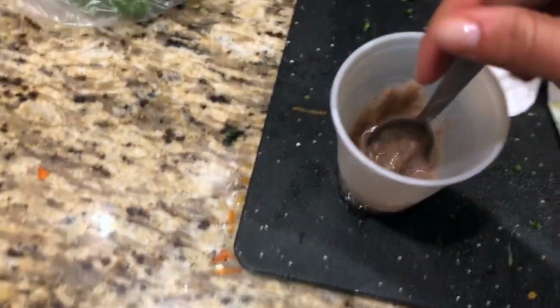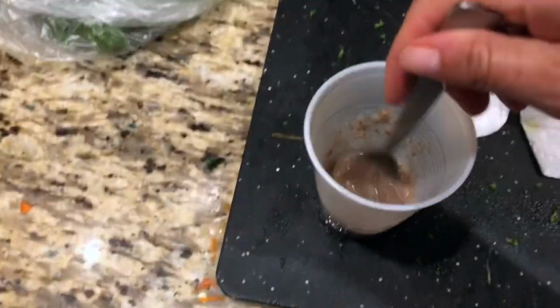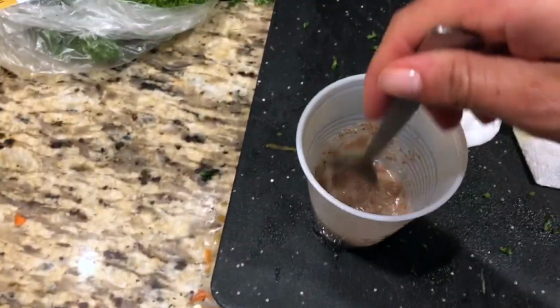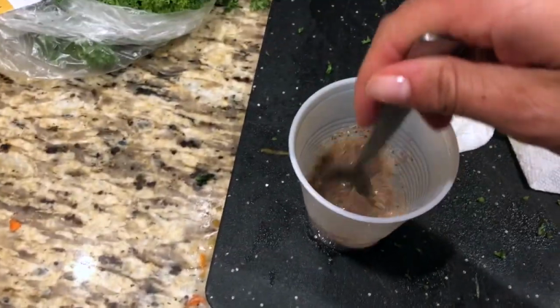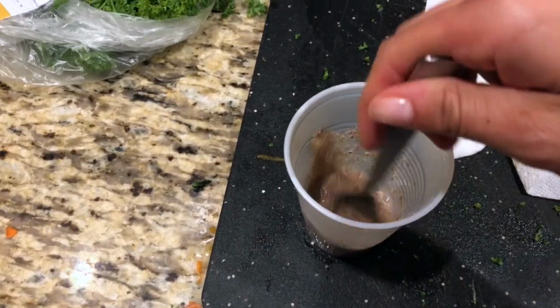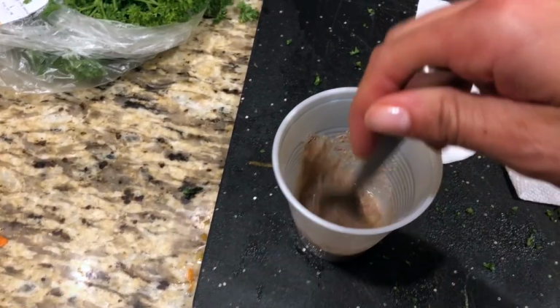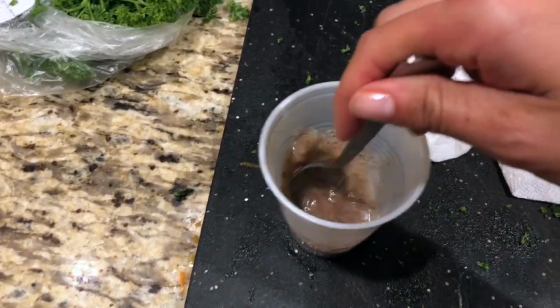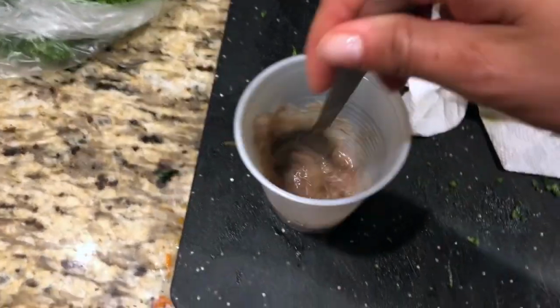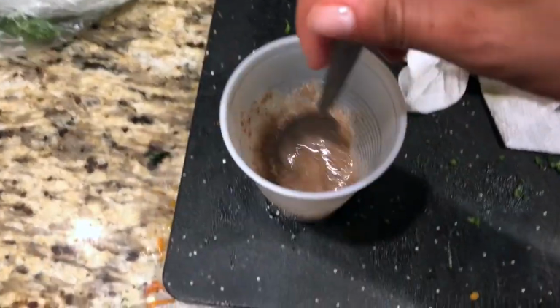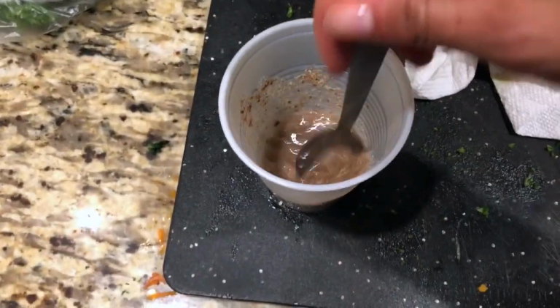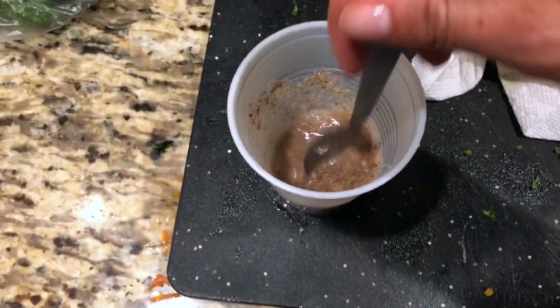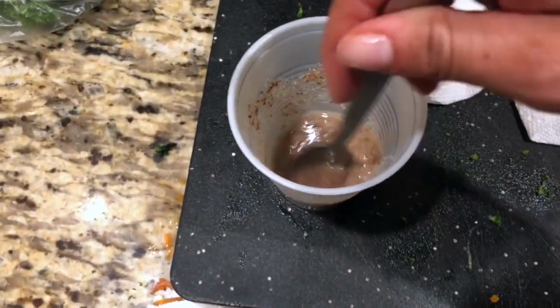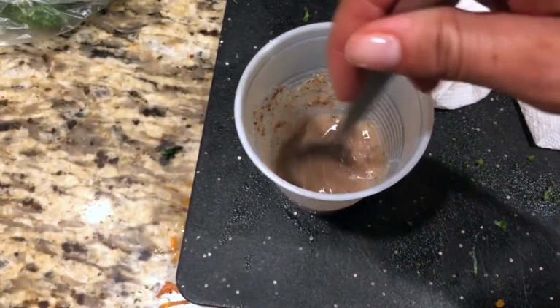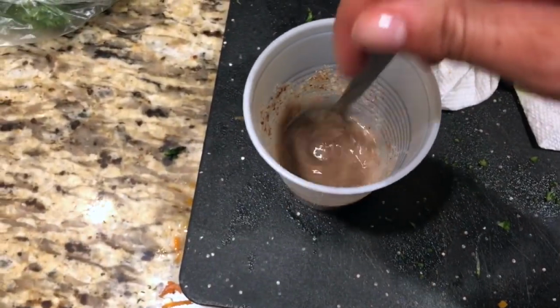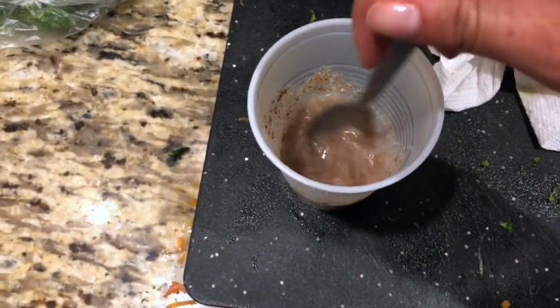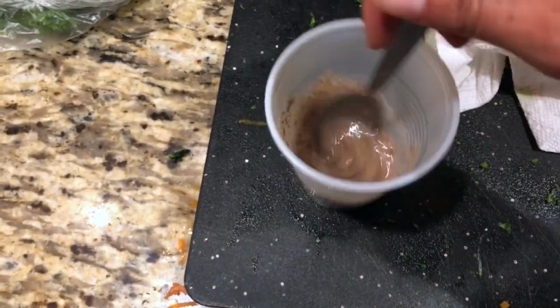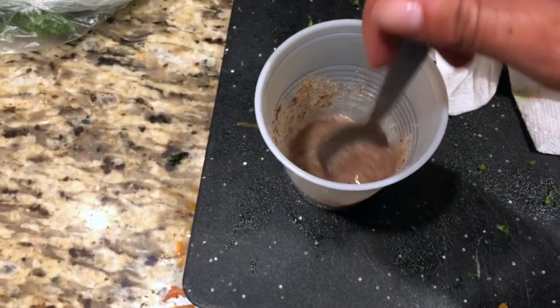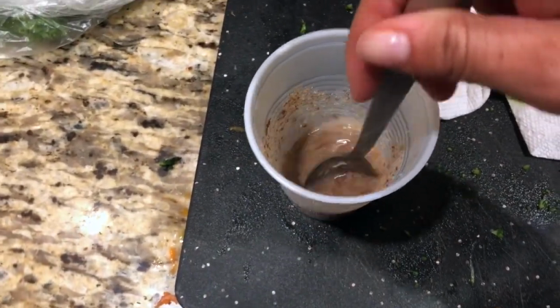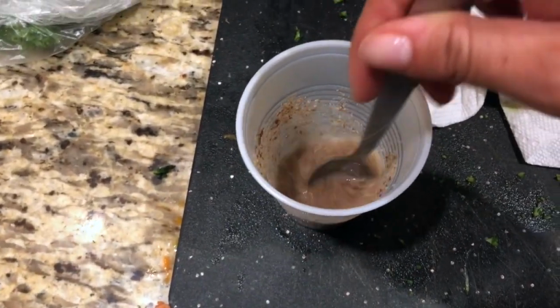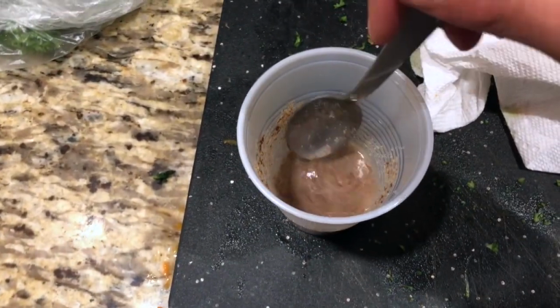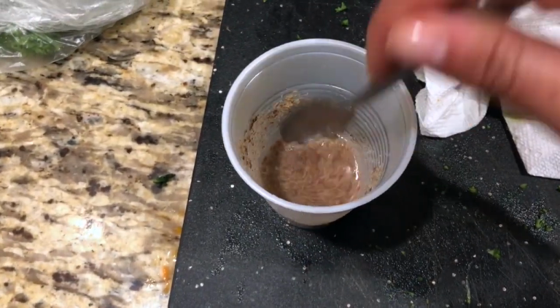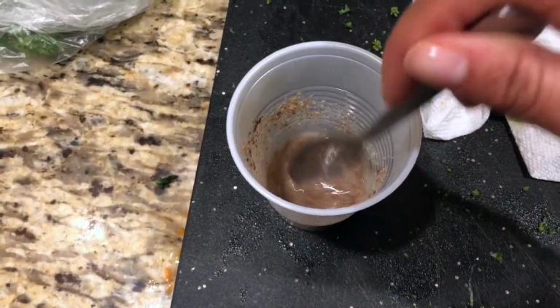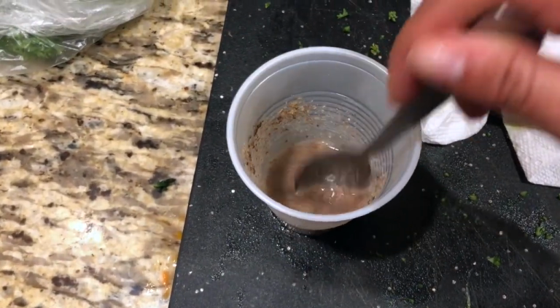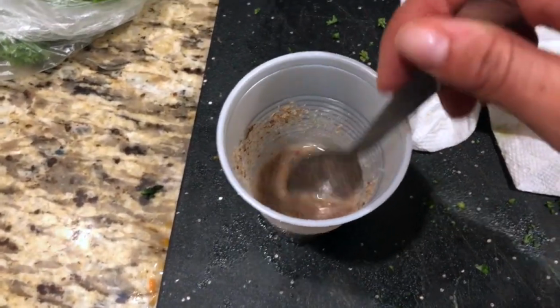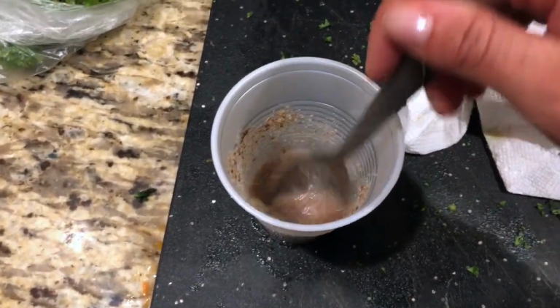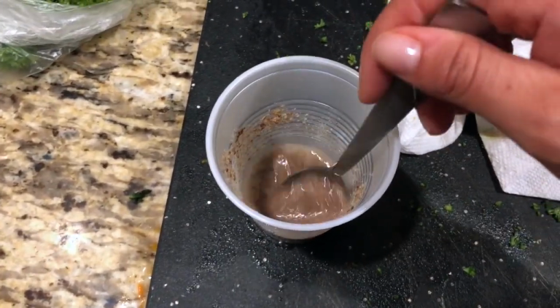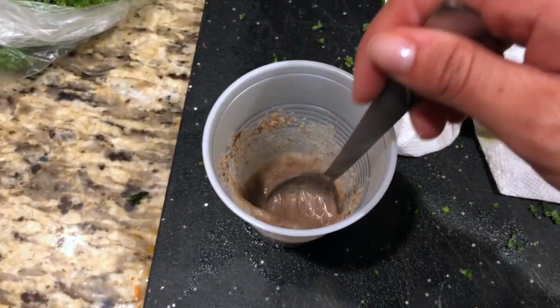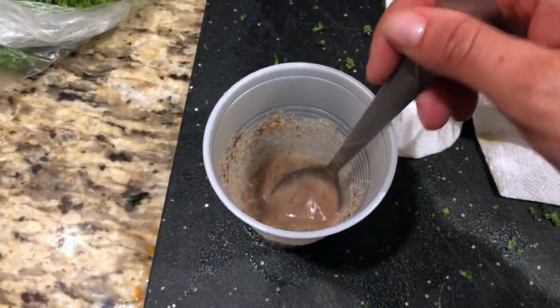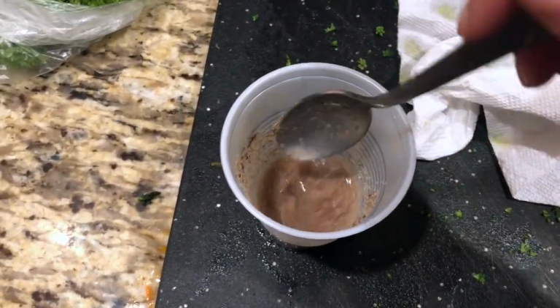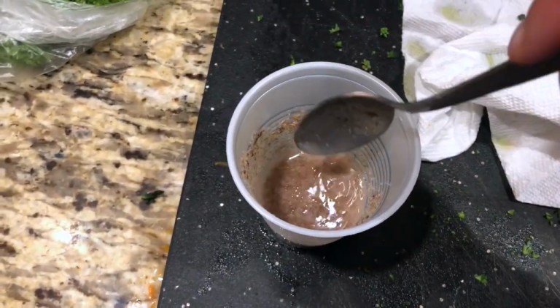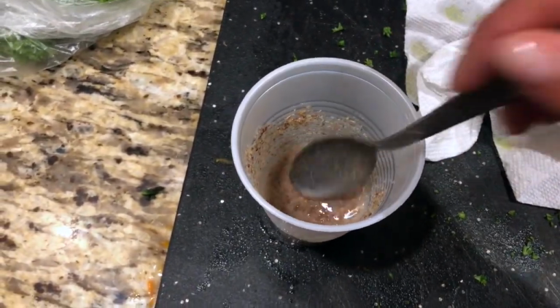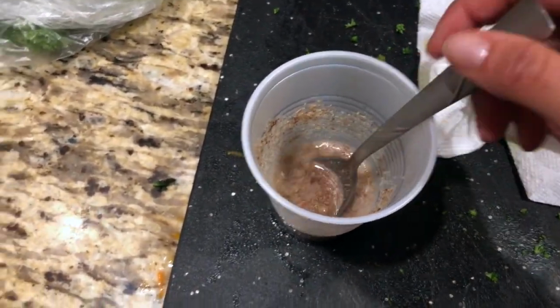It kind of looks gross. You could always just use a regular egg — it's not that big of a deal. These will still be super healthy.